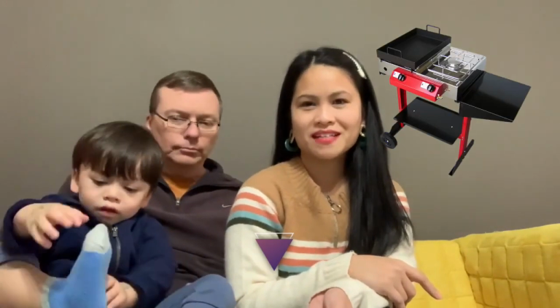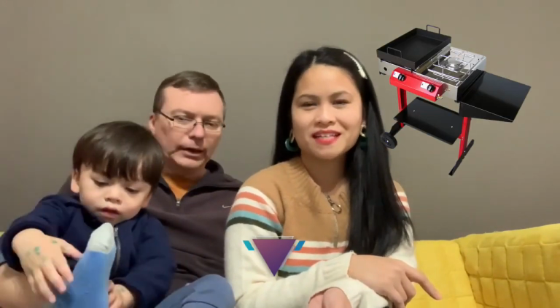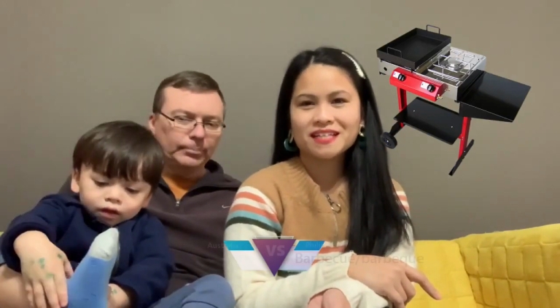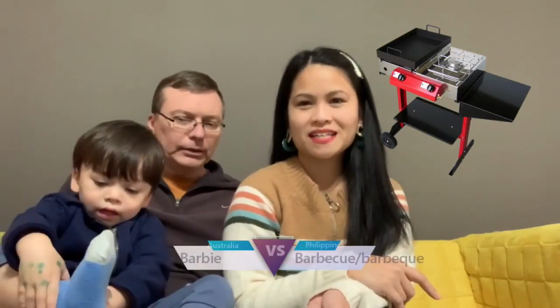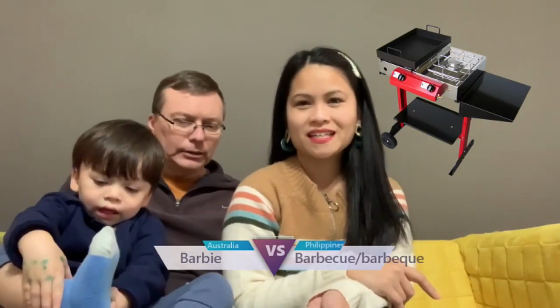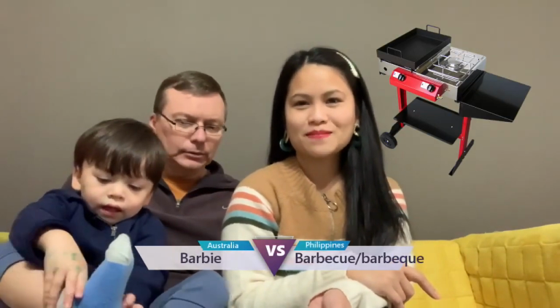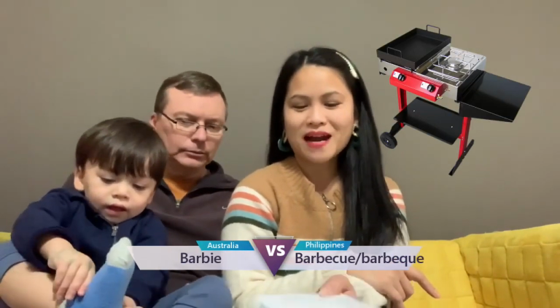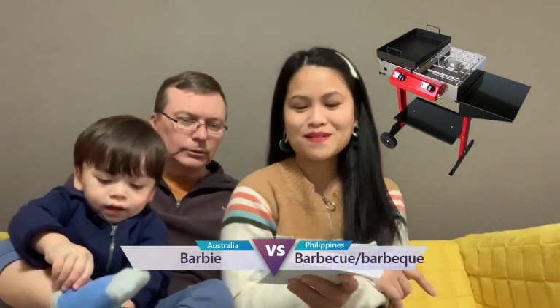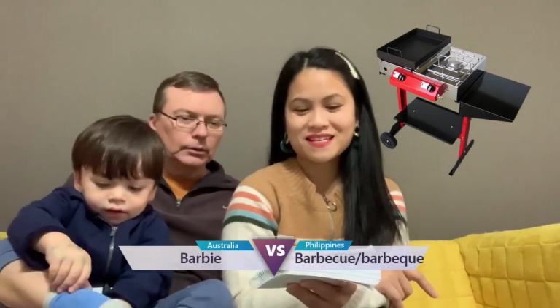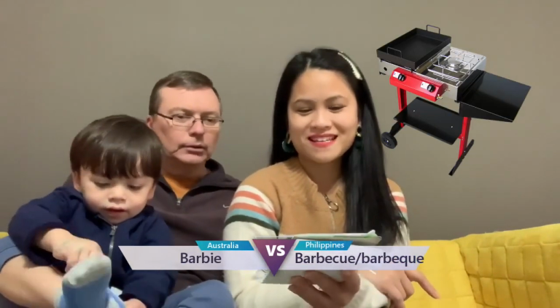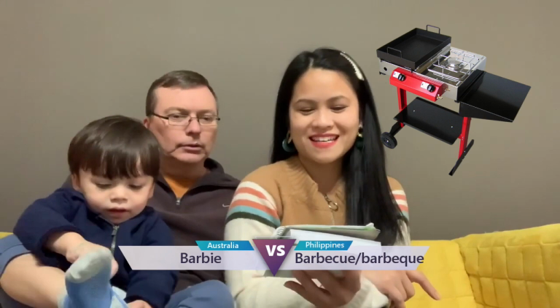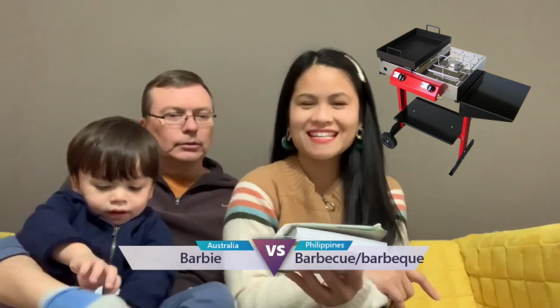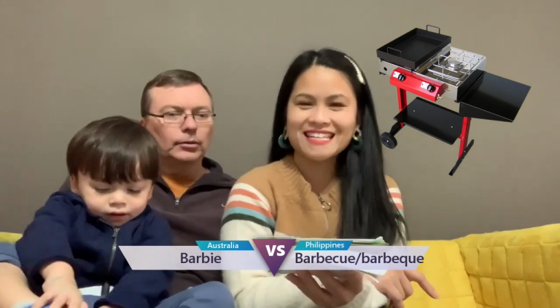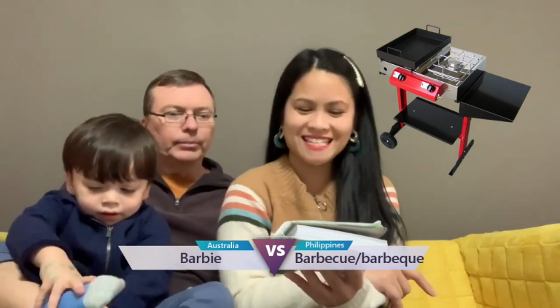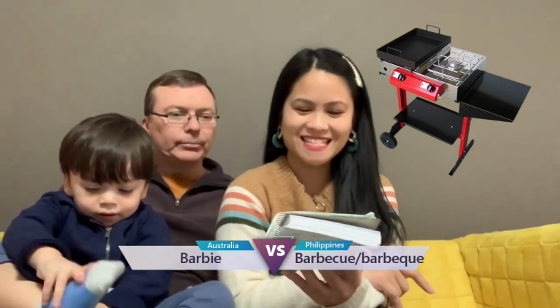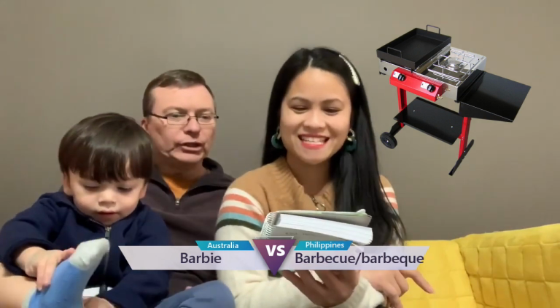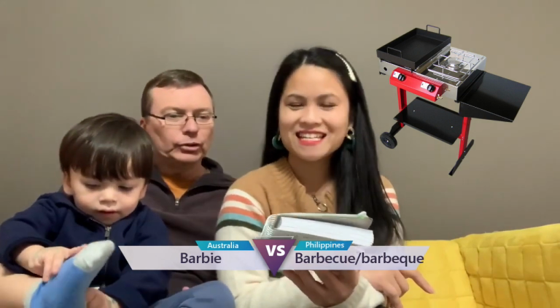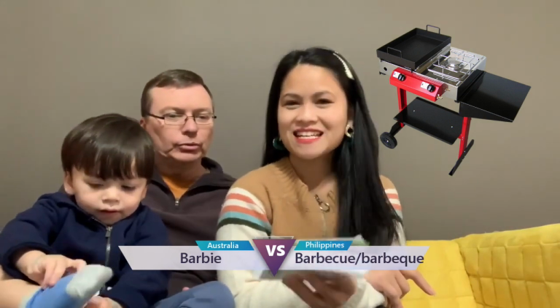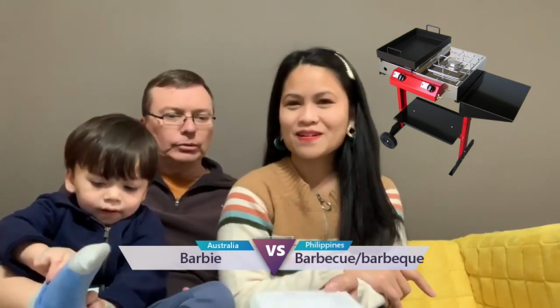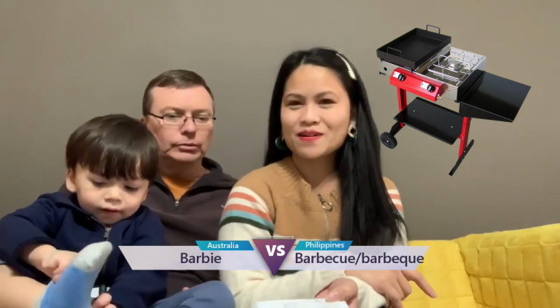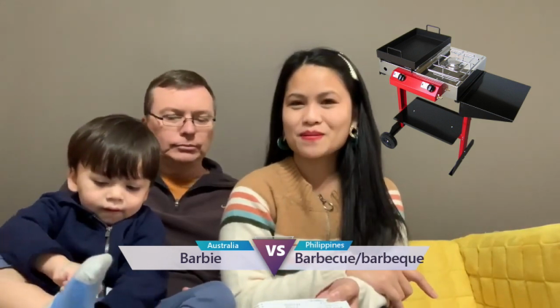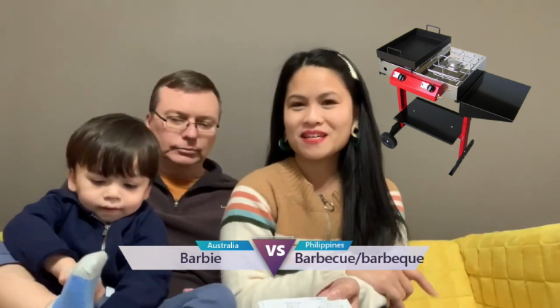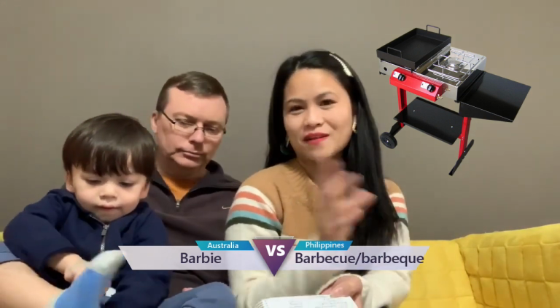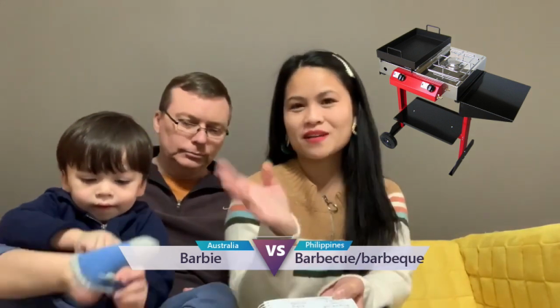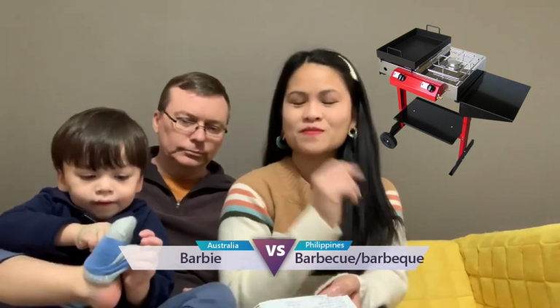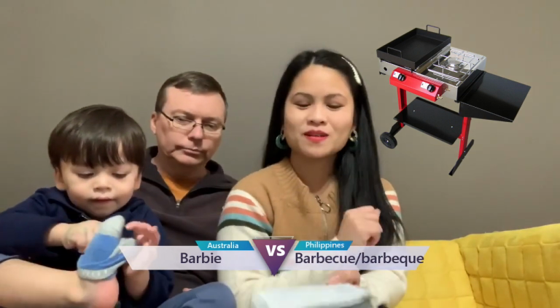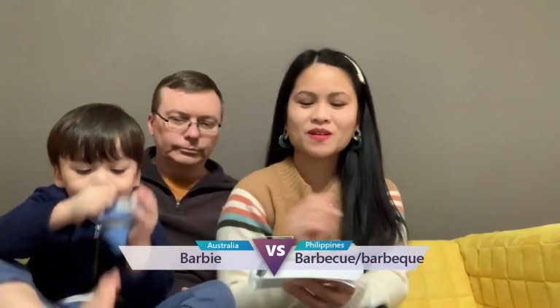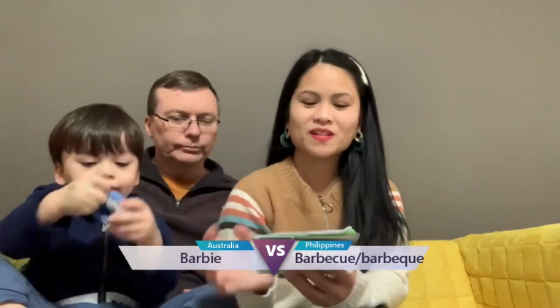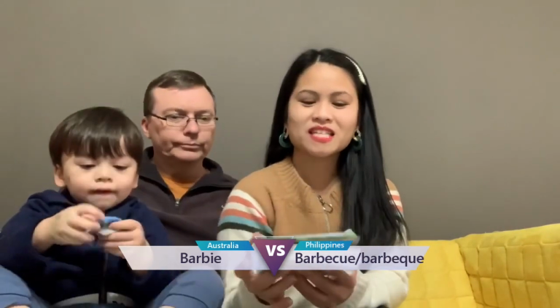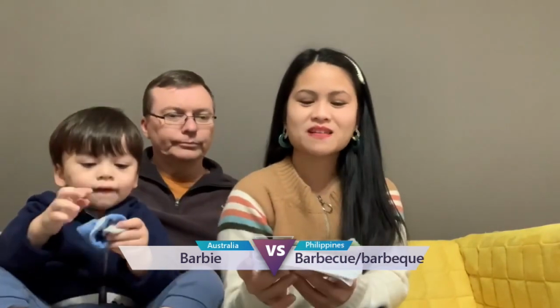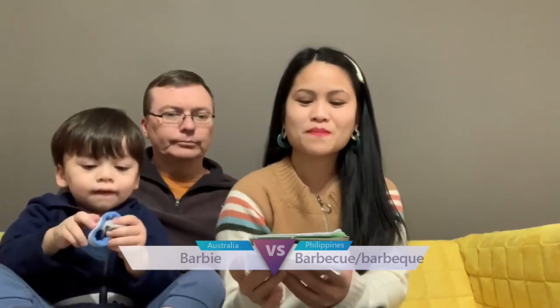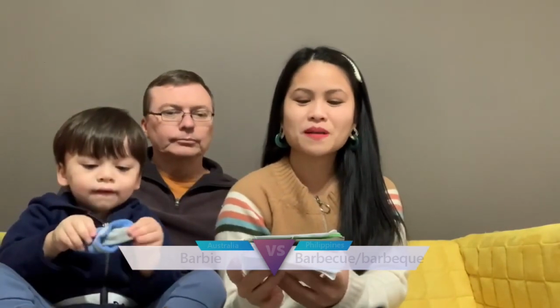And the slang of barbecue — Barbie? Barbie. Or BBQ. We call it the same in Philippines.